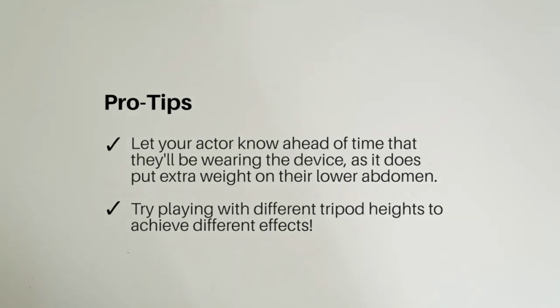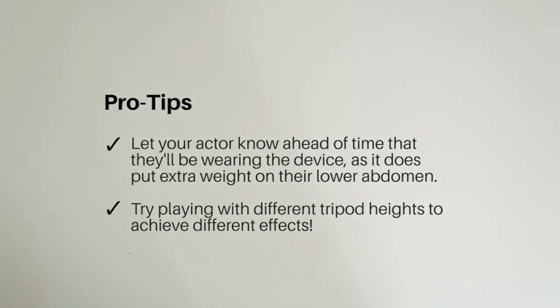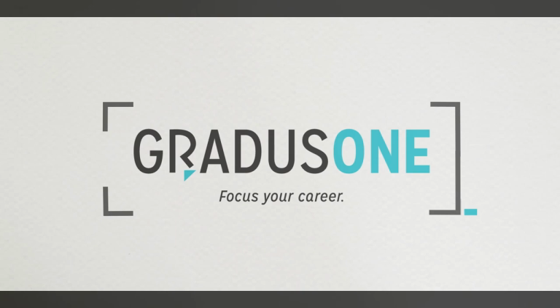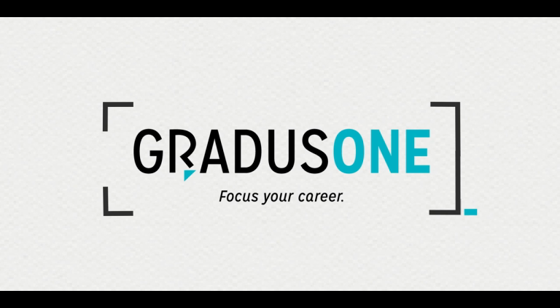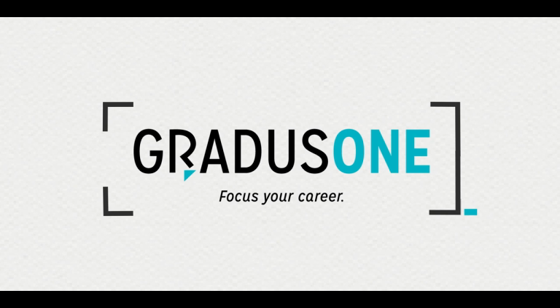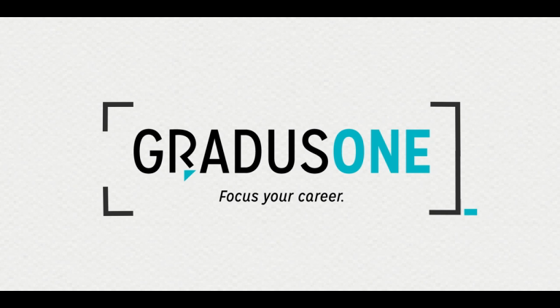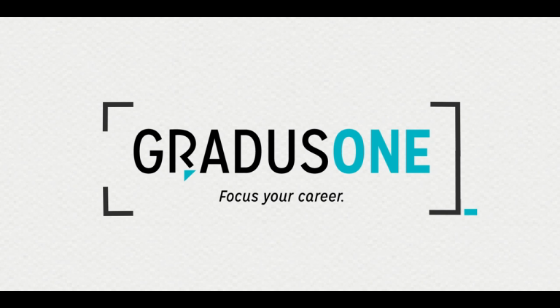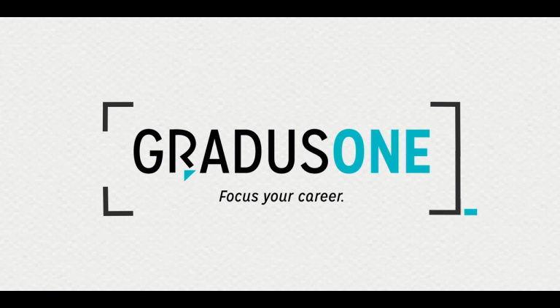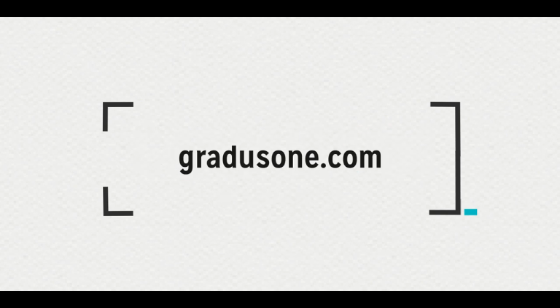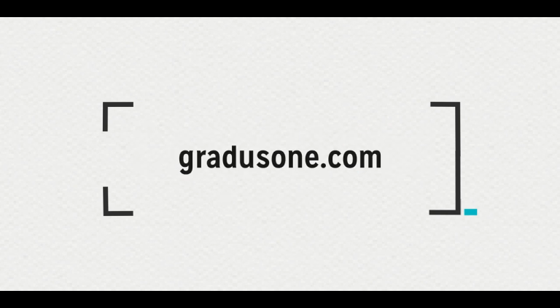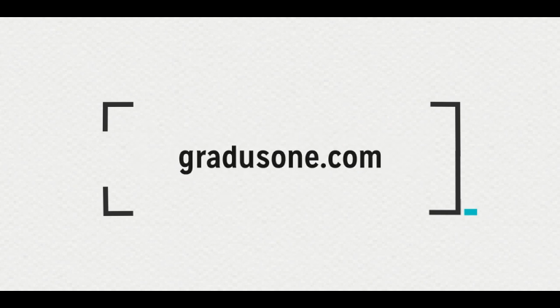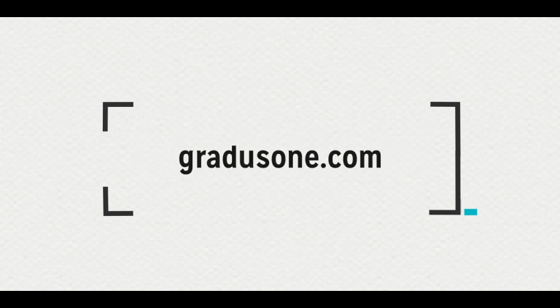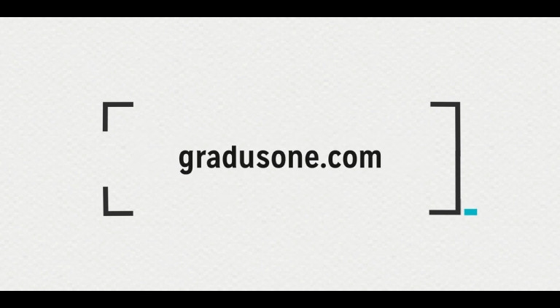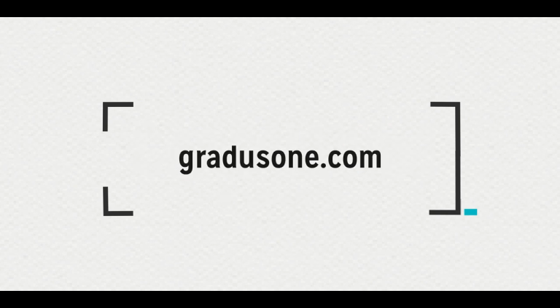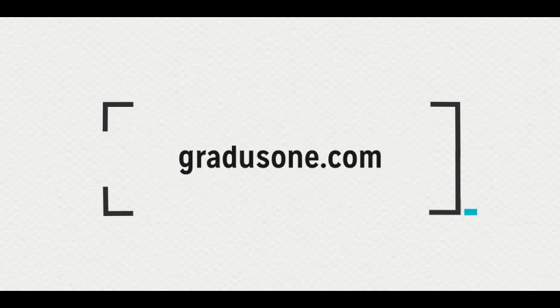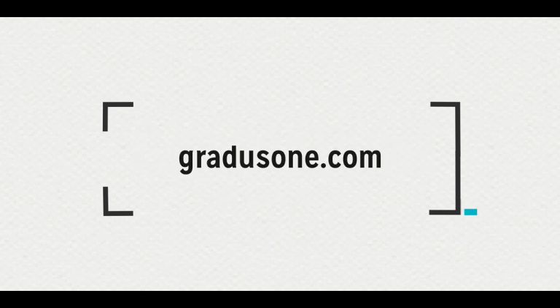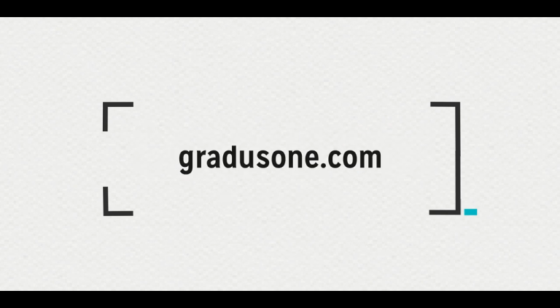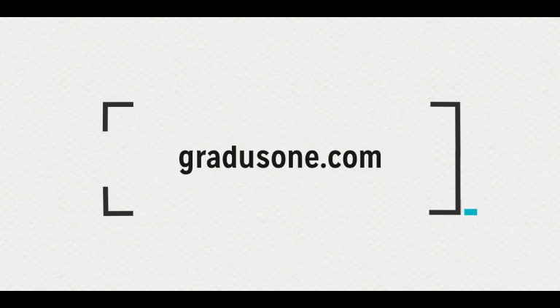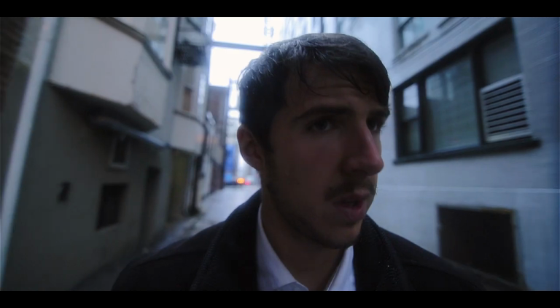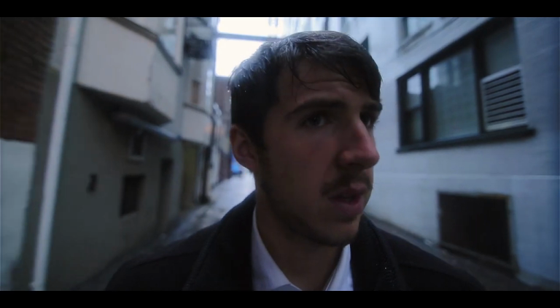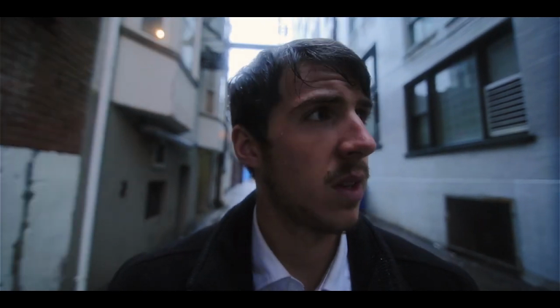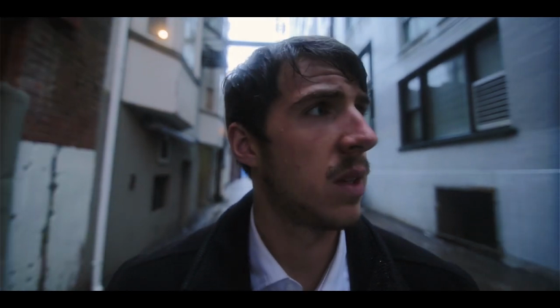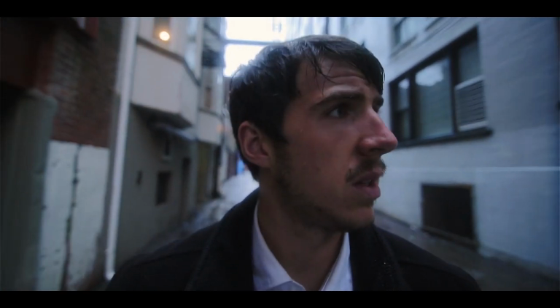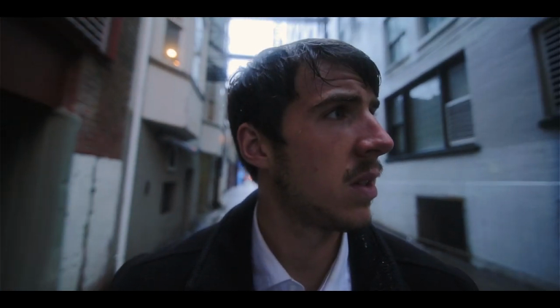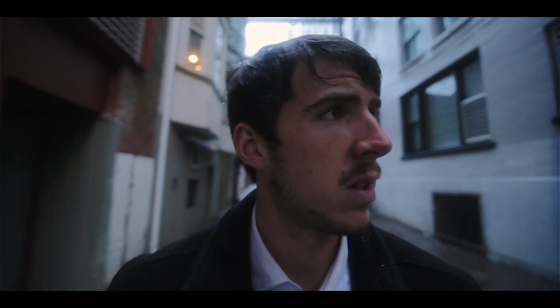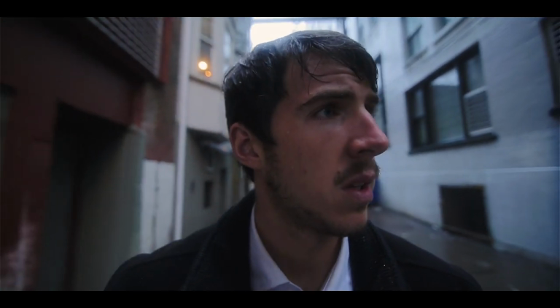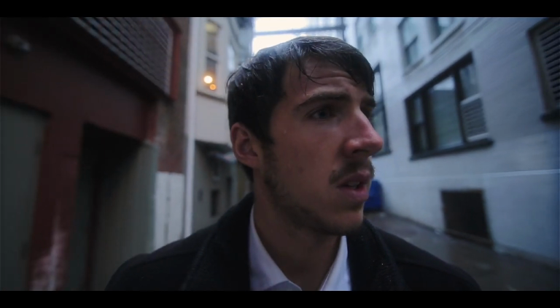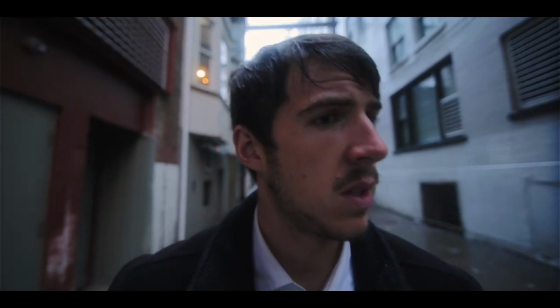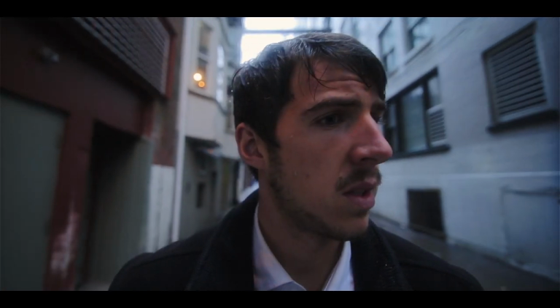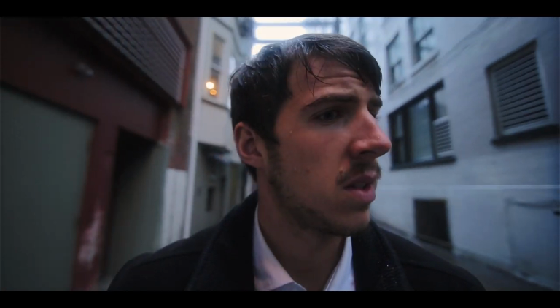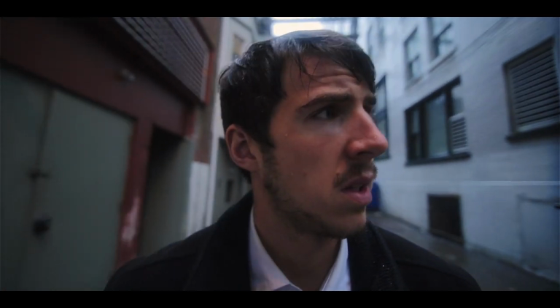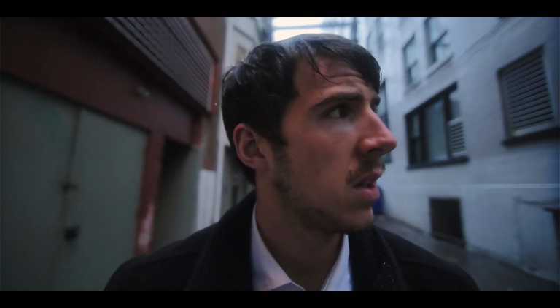And now we would like to show you what we did with this technique for a recent commercial for Gradus One. Check this out.